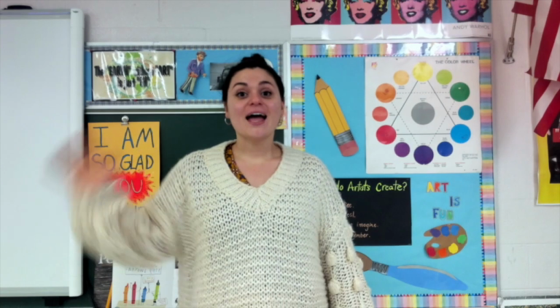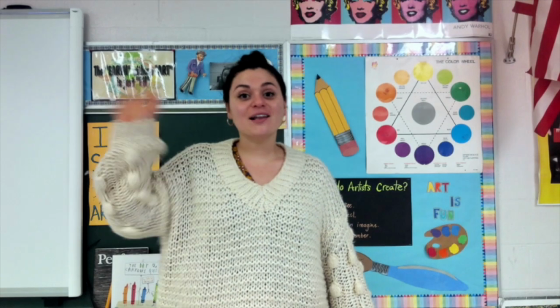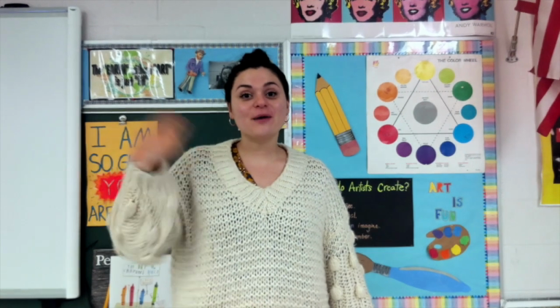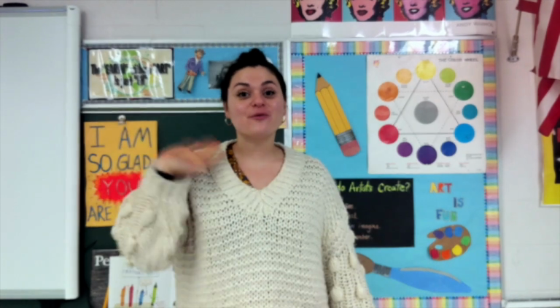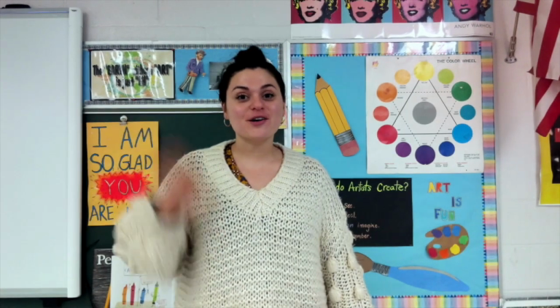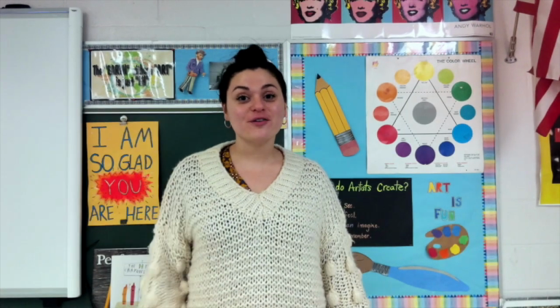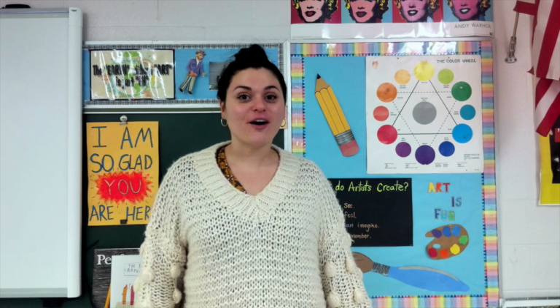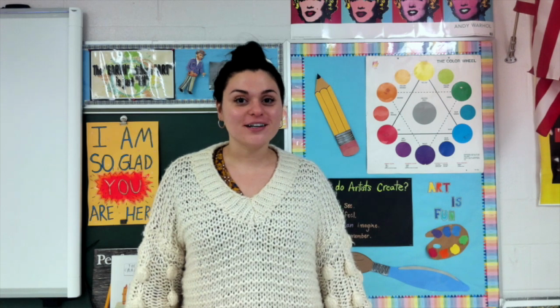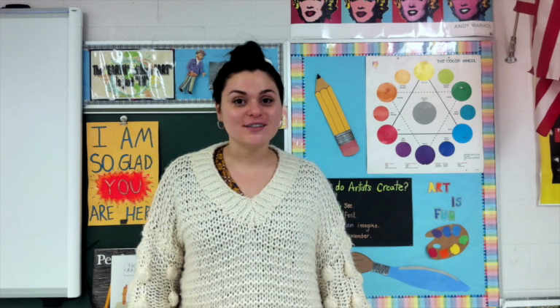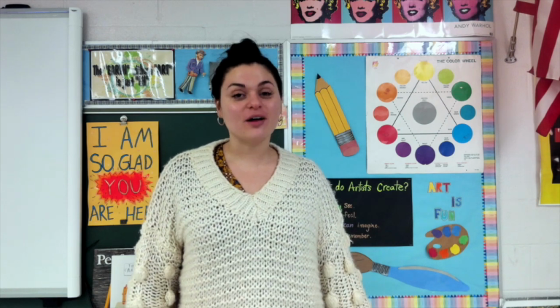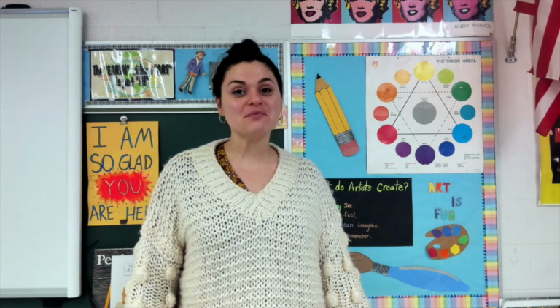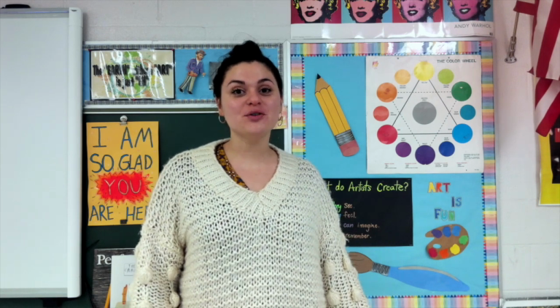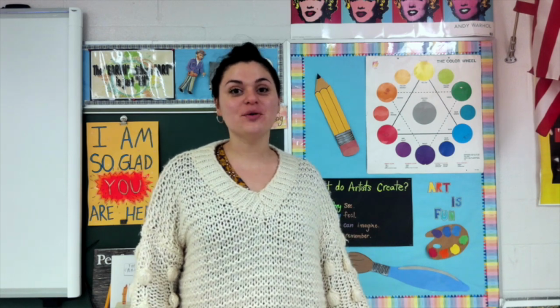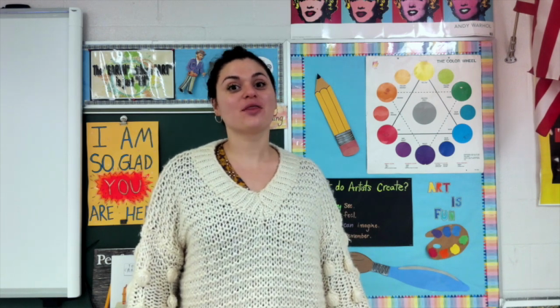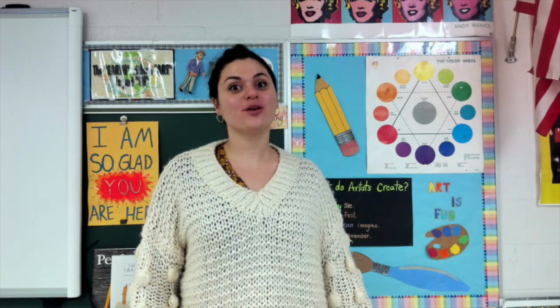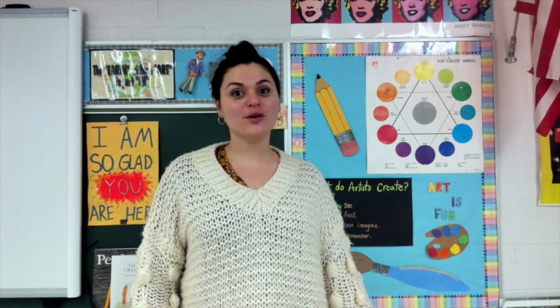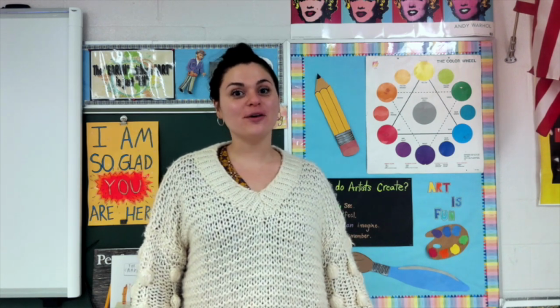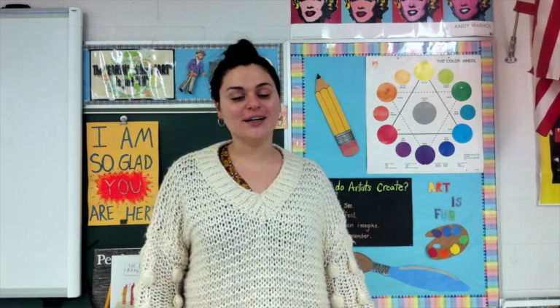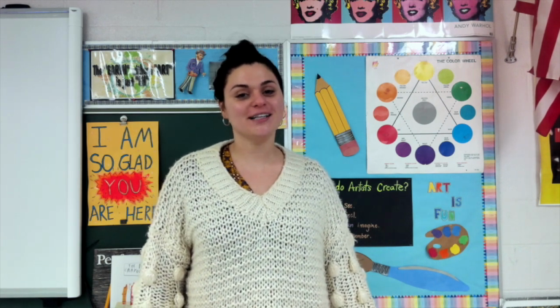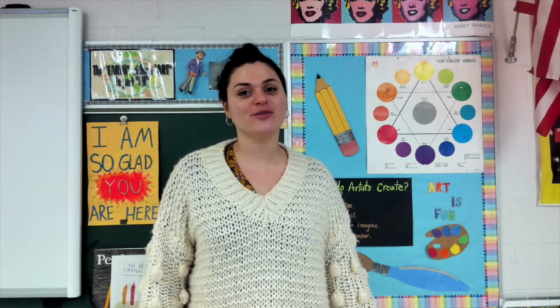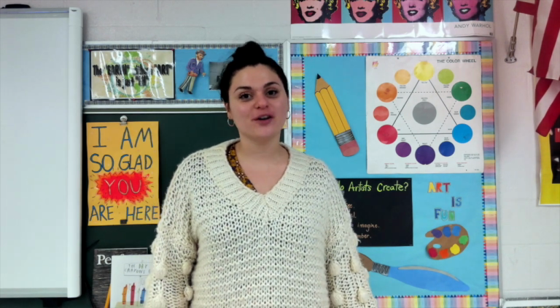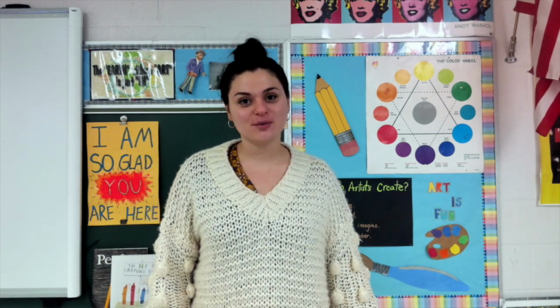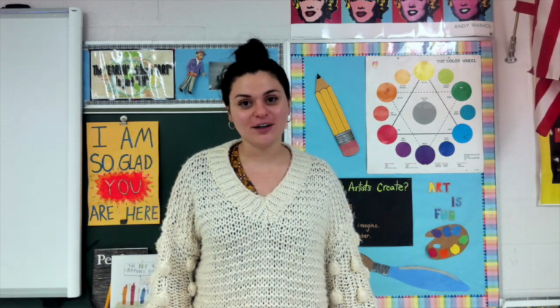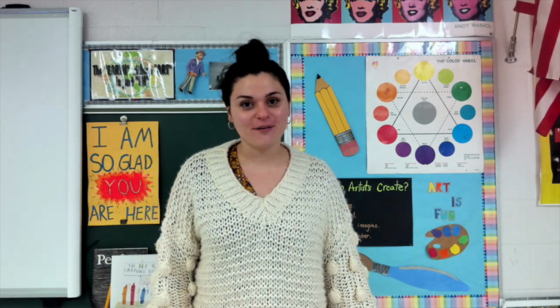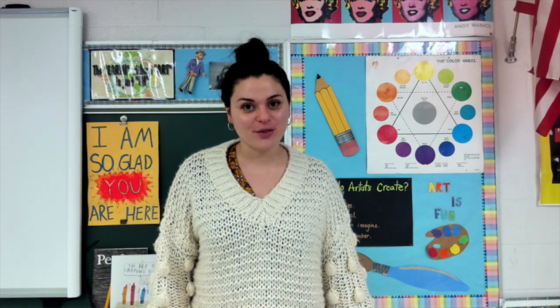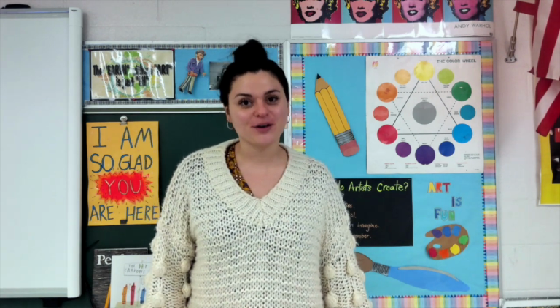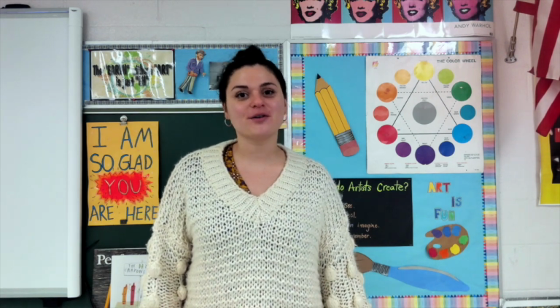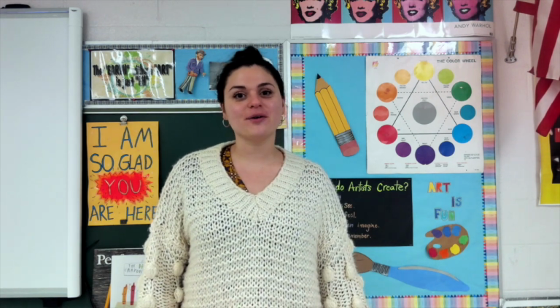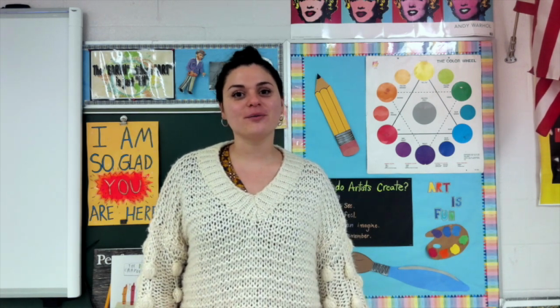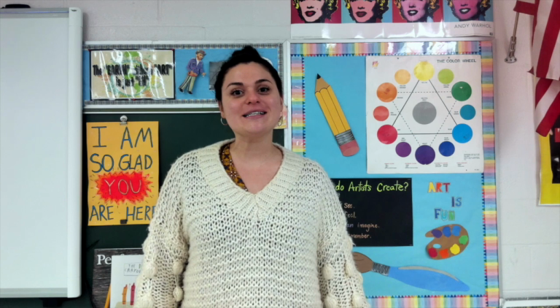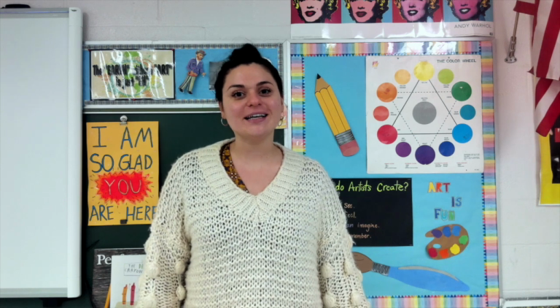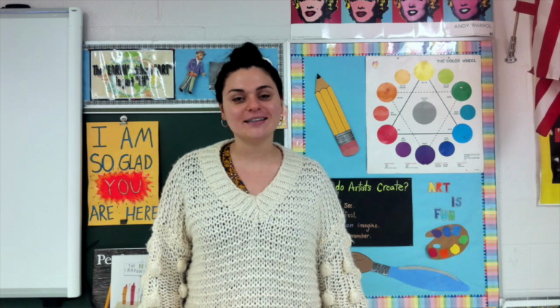Hello, my wonderful artists. Welcome to third quarter. It is the first week of third quarter. We did it.